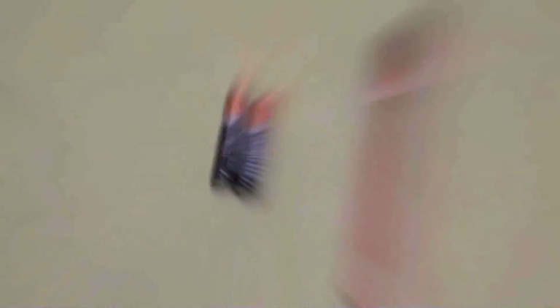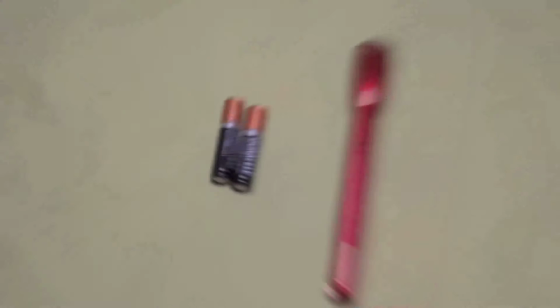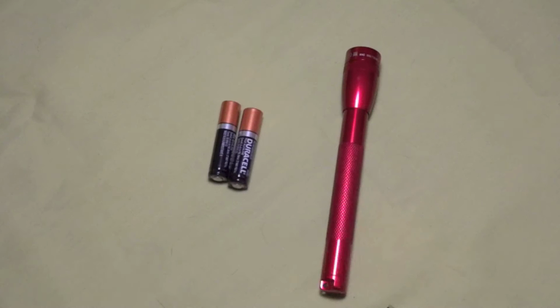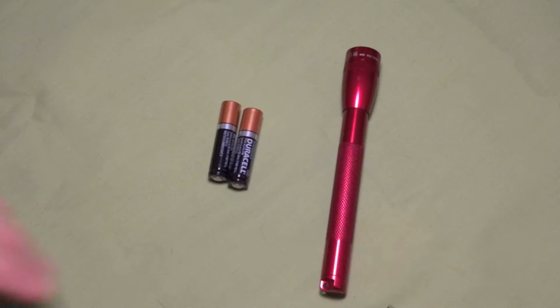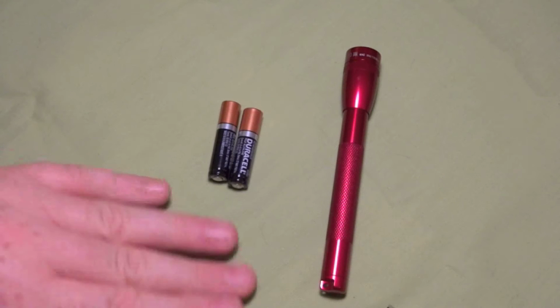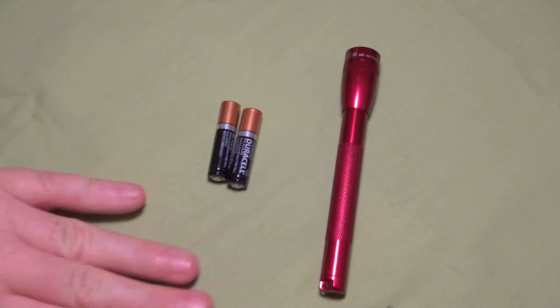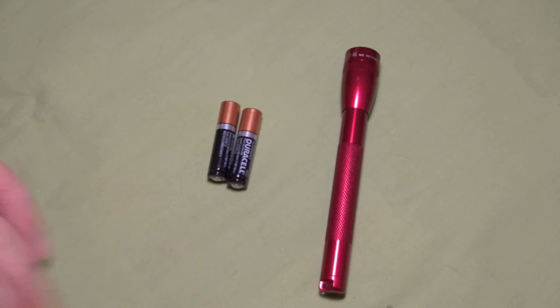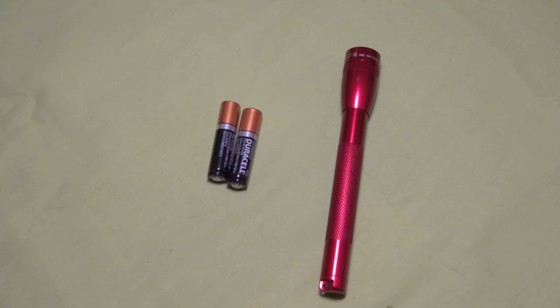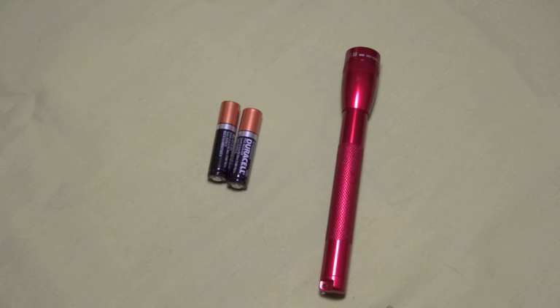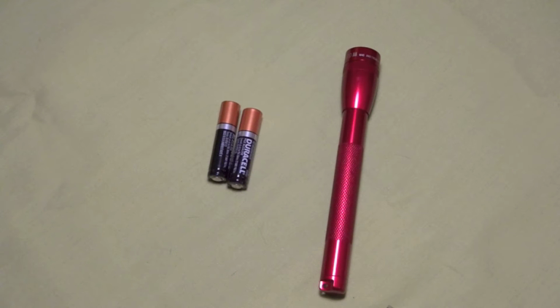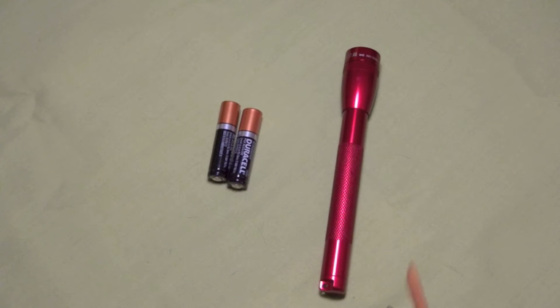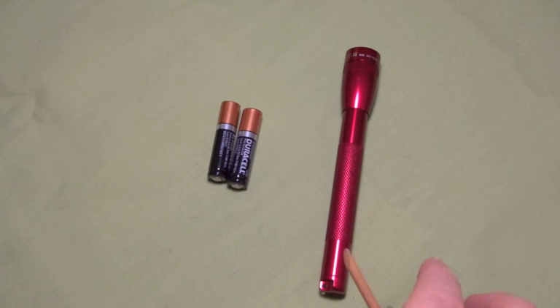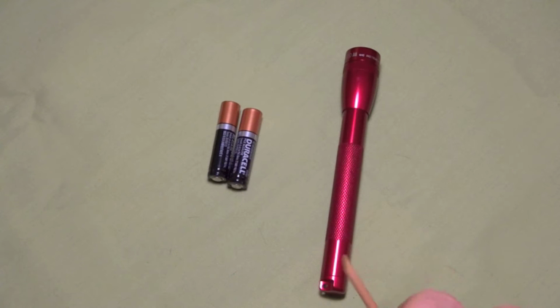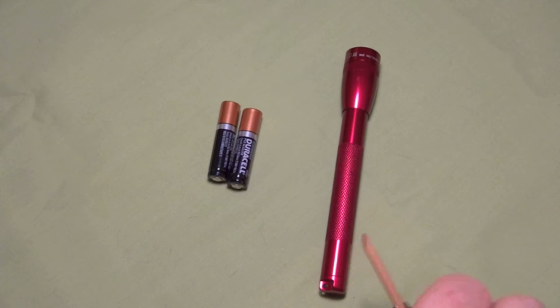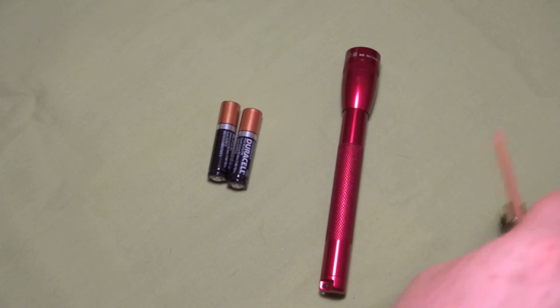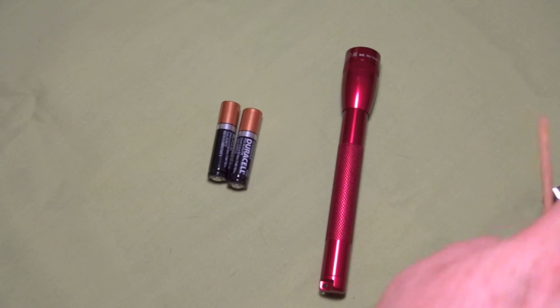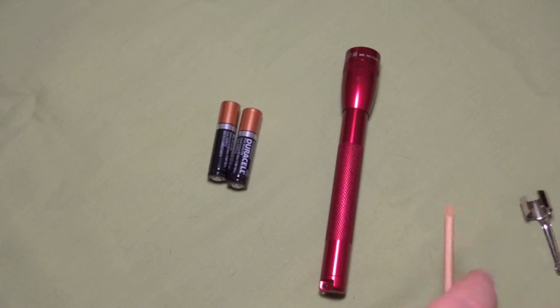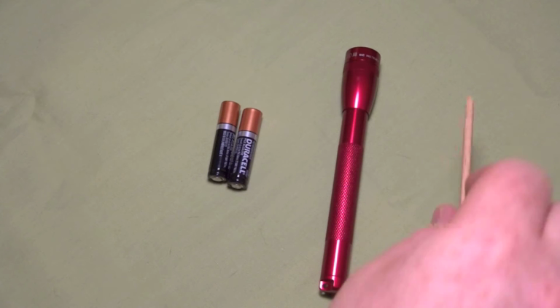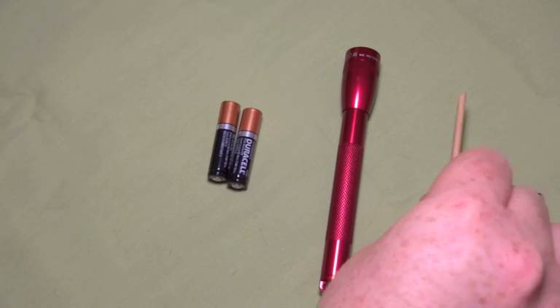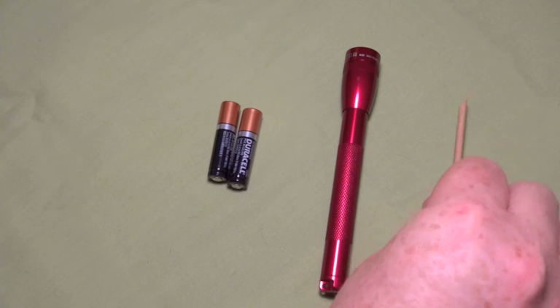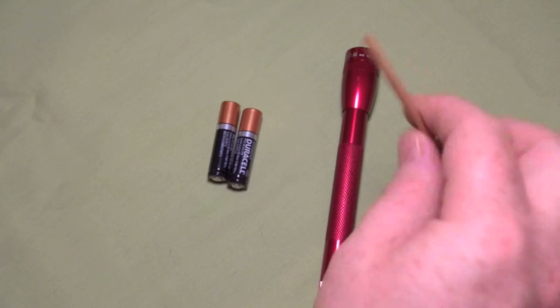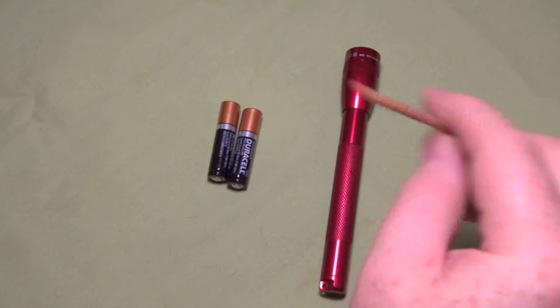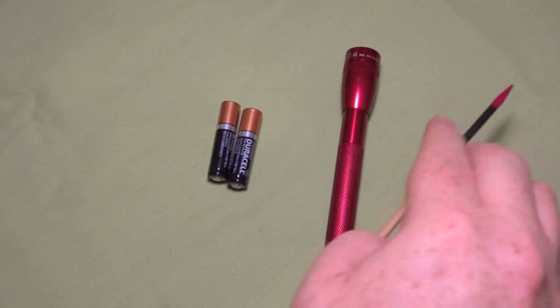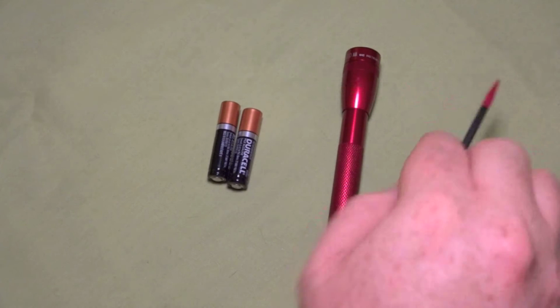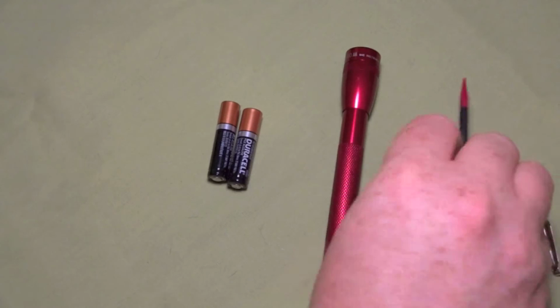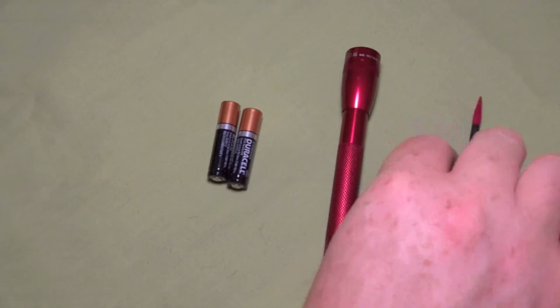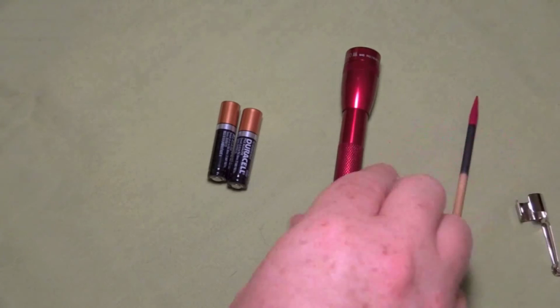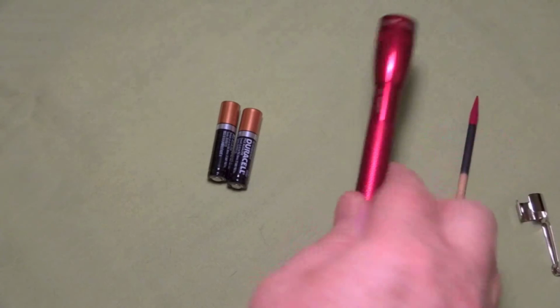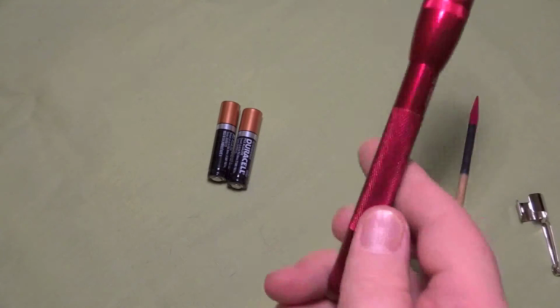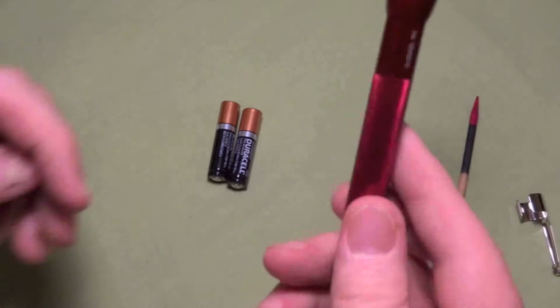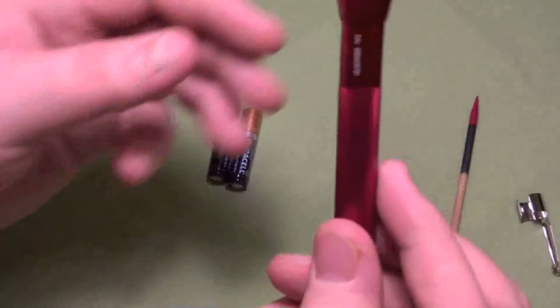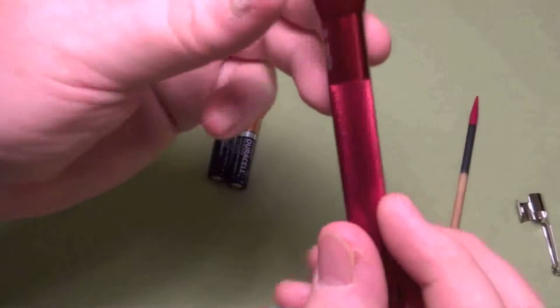Okay, we're back. Got it out of the packaging here and what a nice little flashlight.